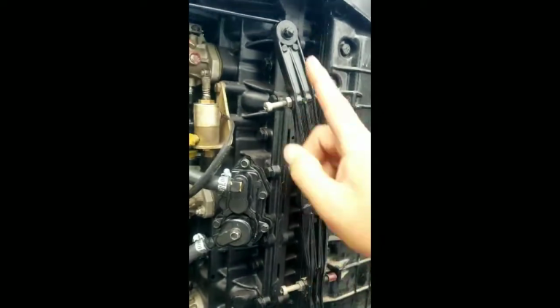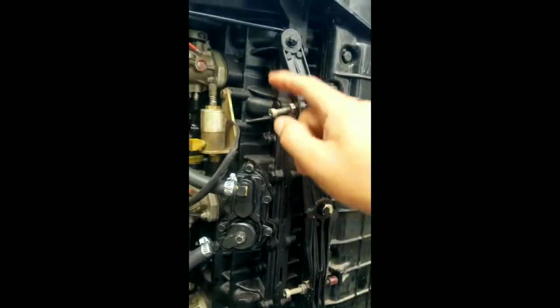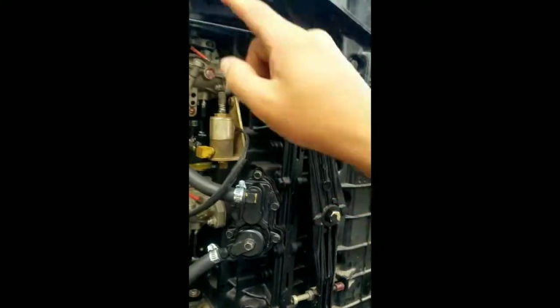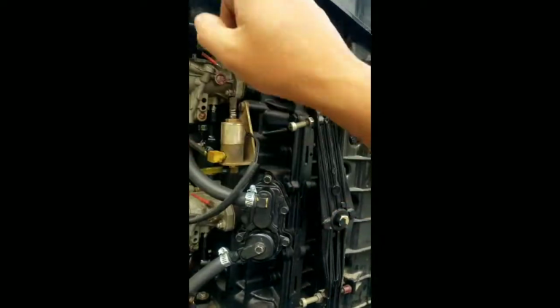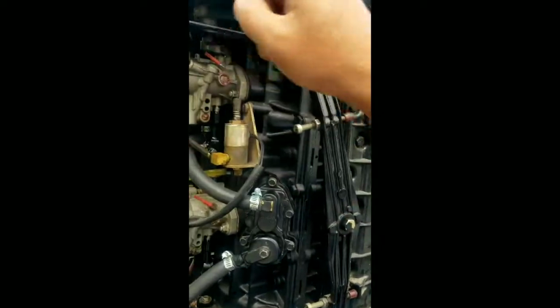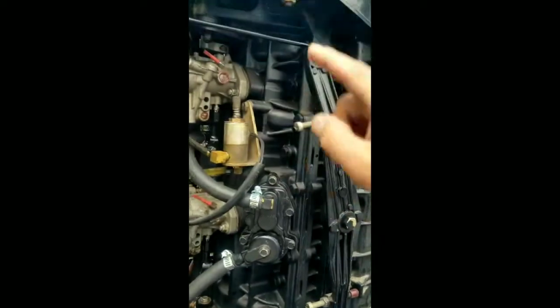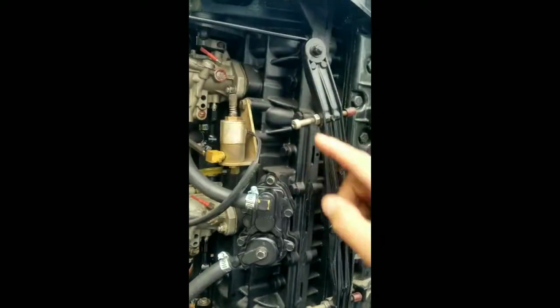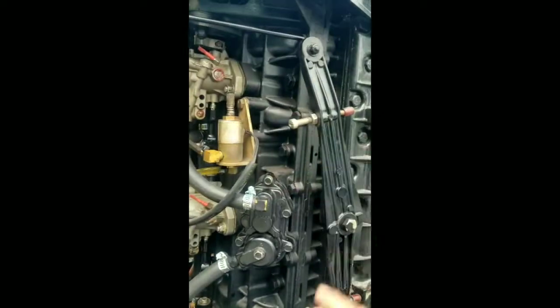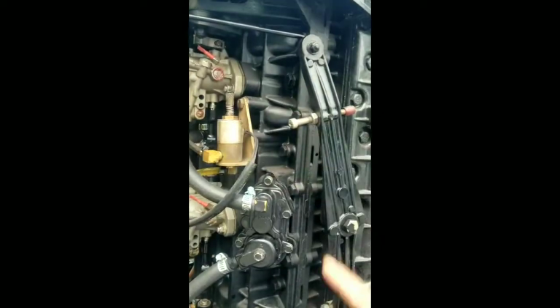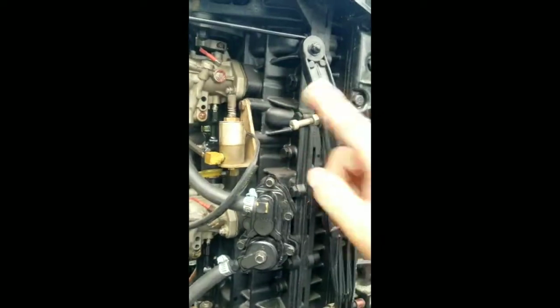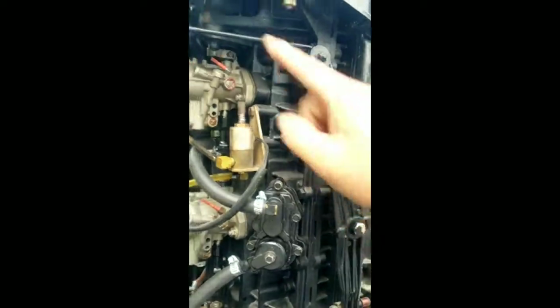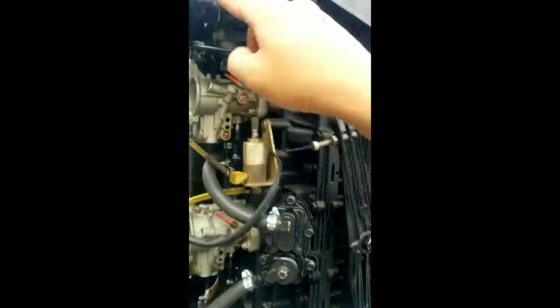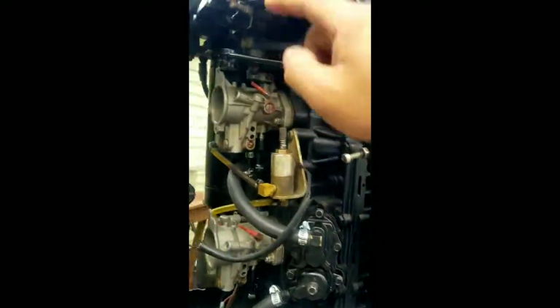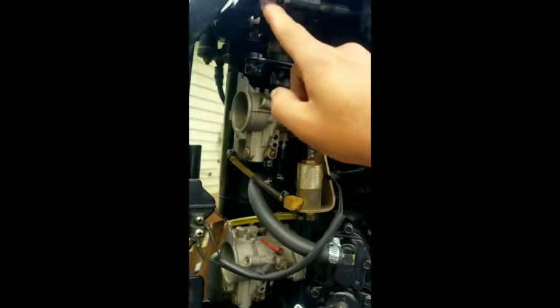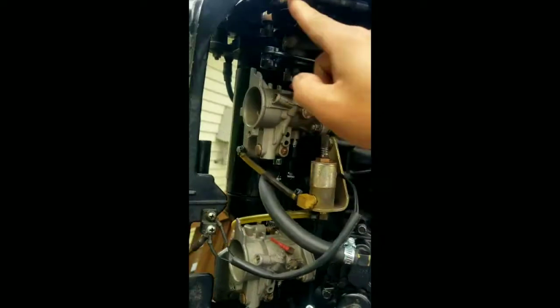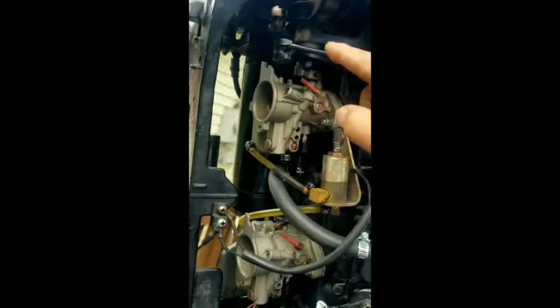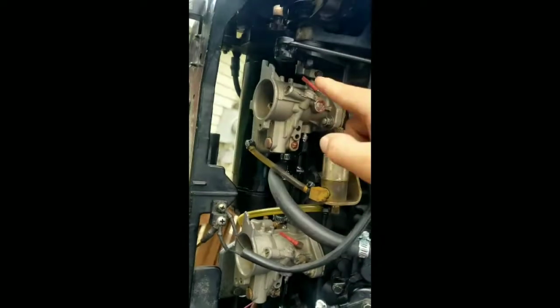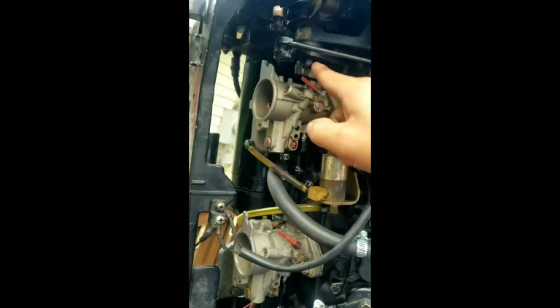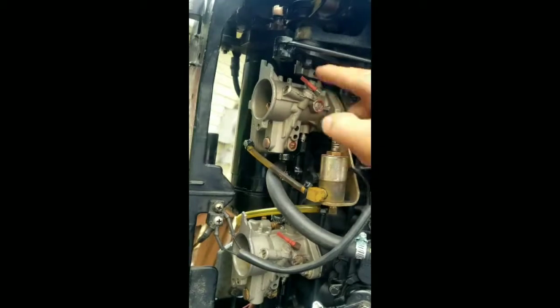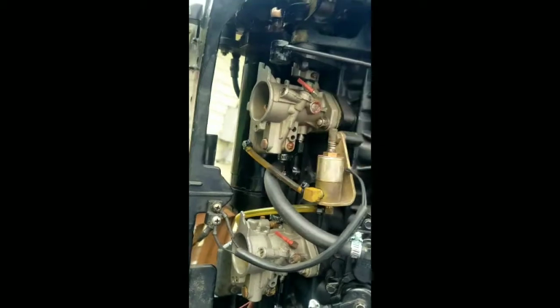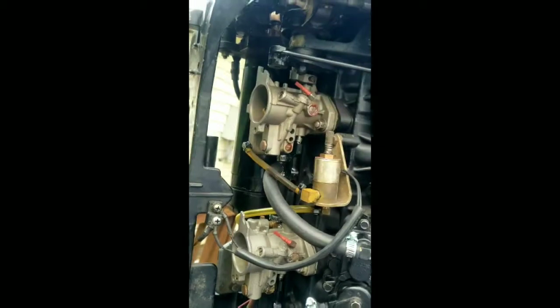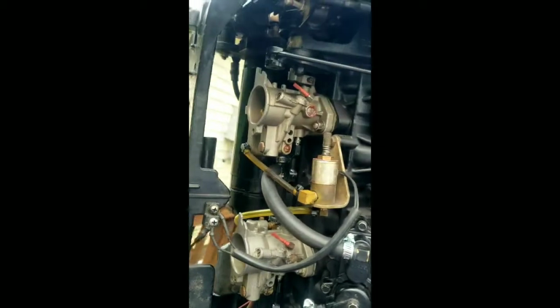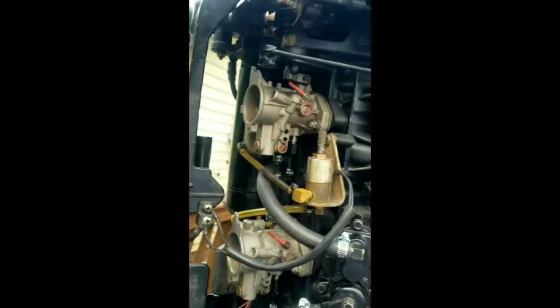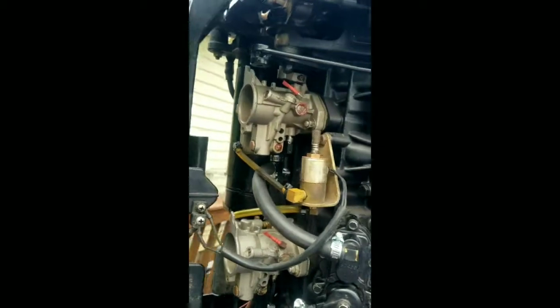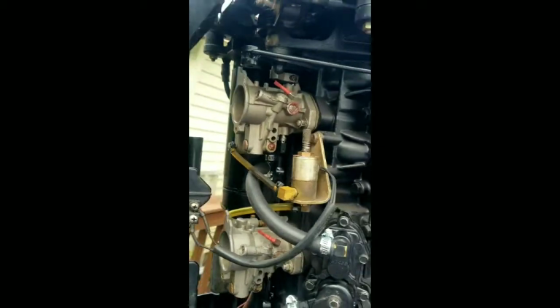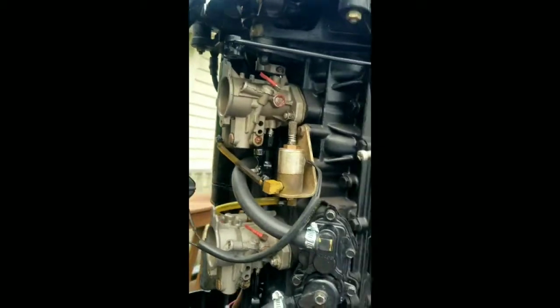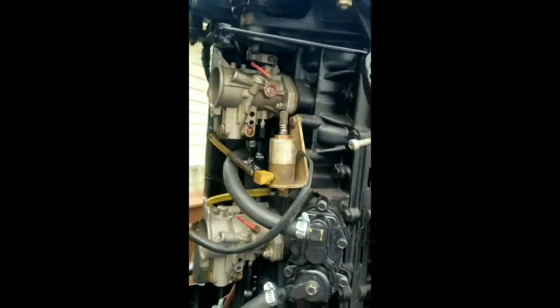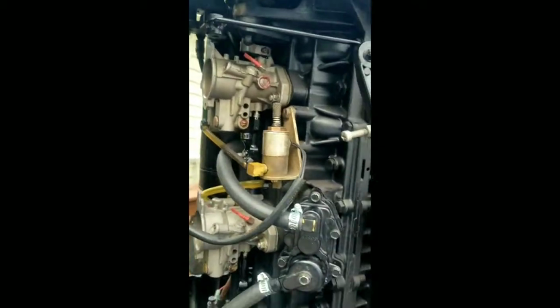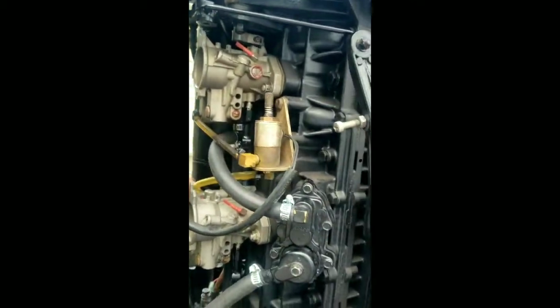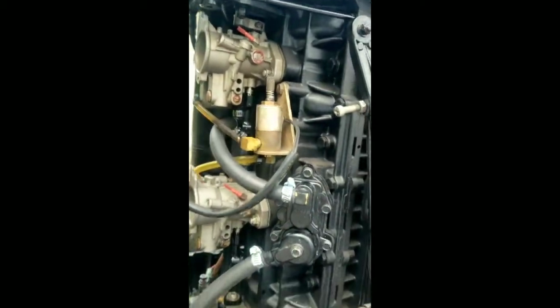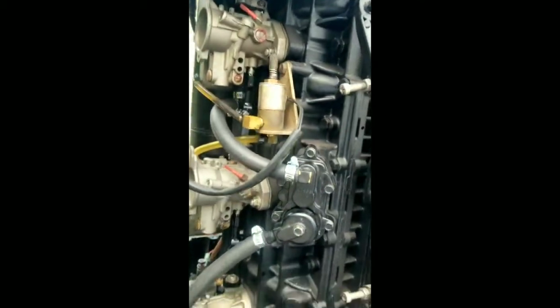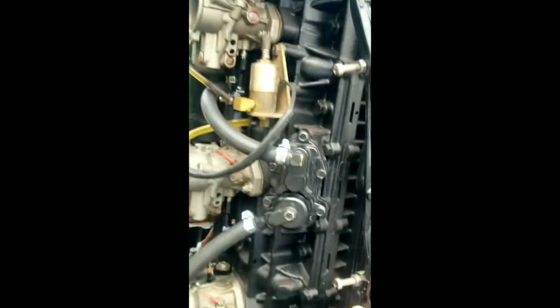These screws basically each play their part and they all need to be set properly for this beast to run correctly.